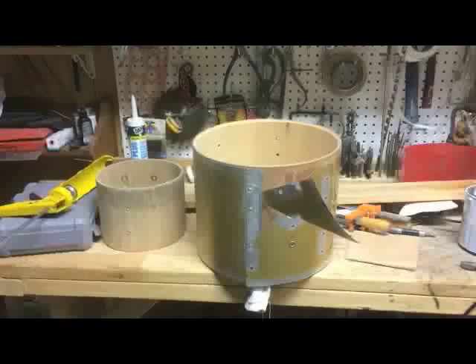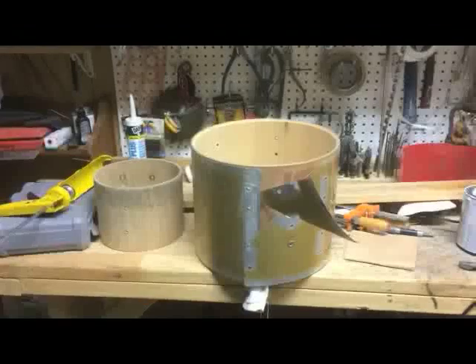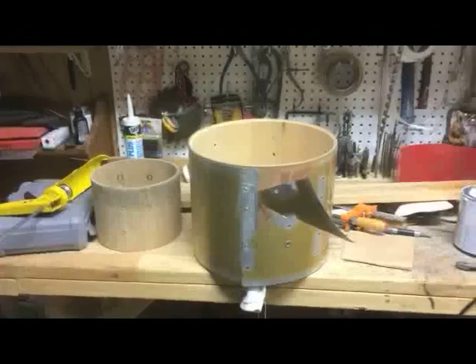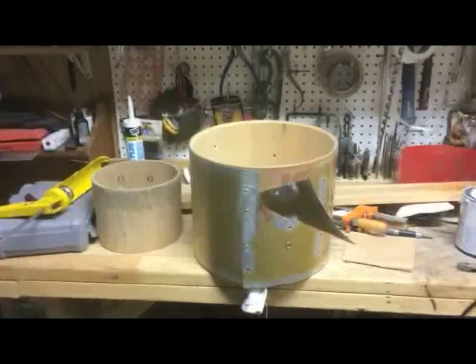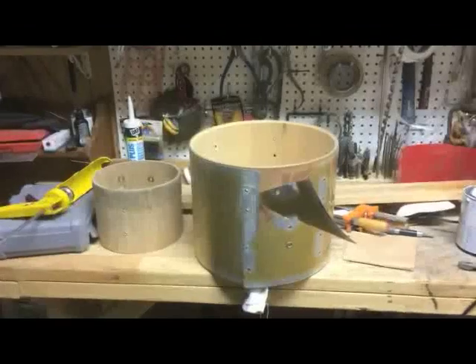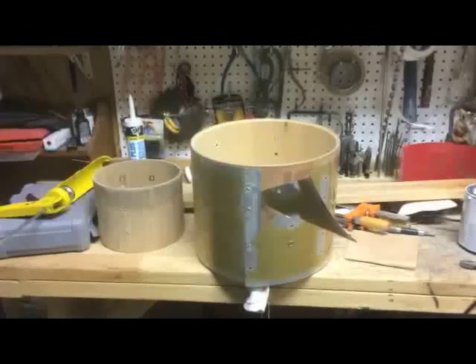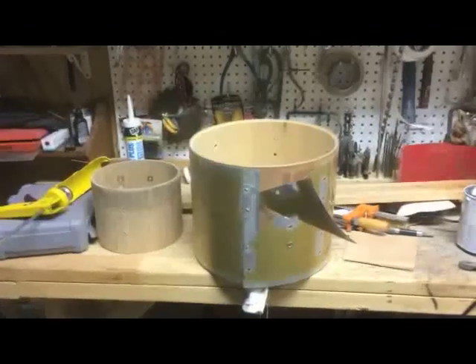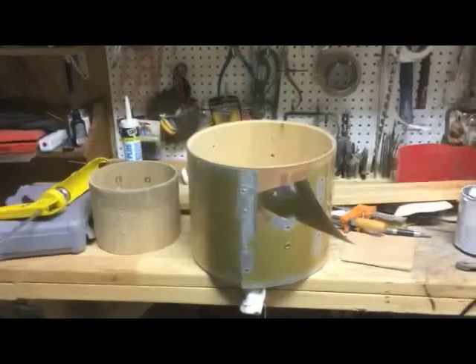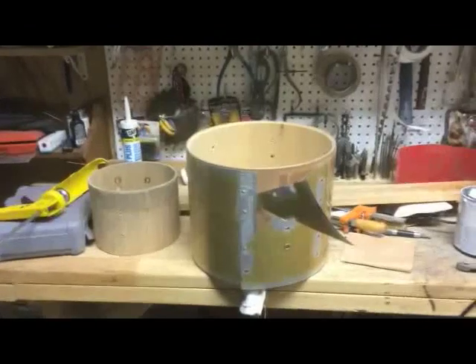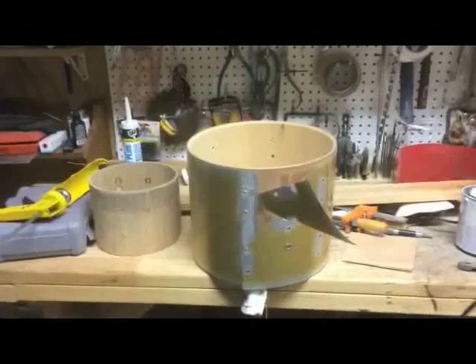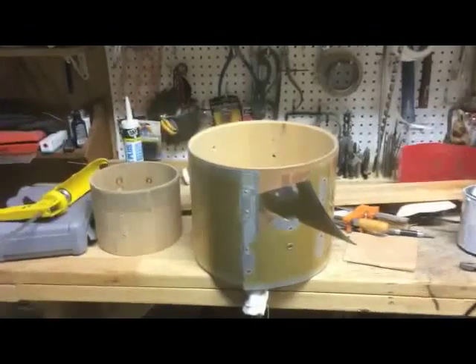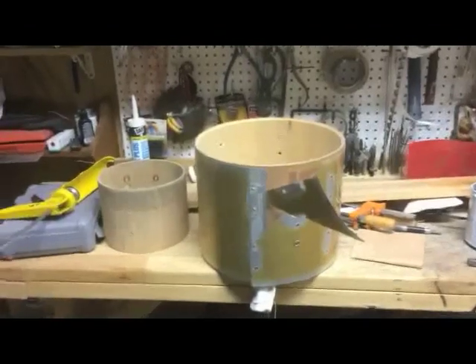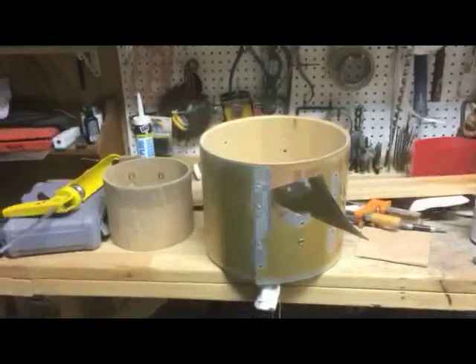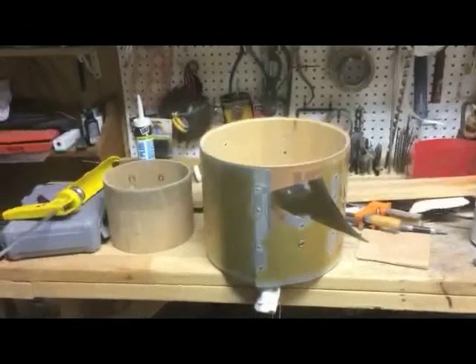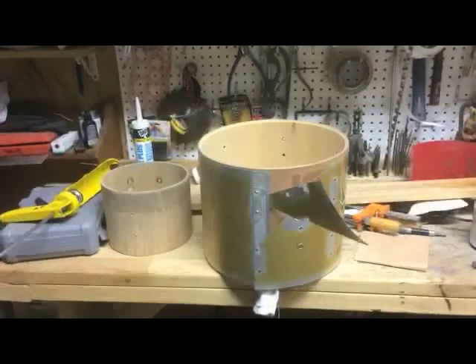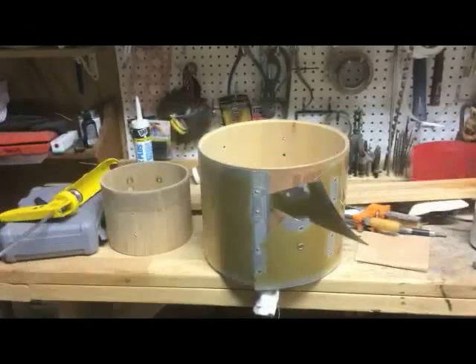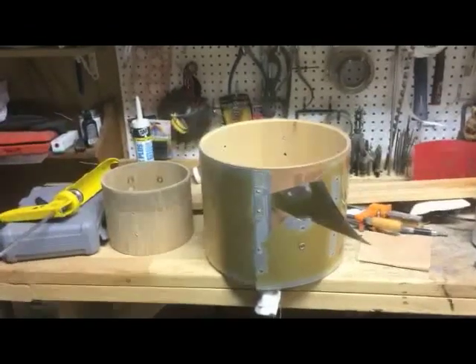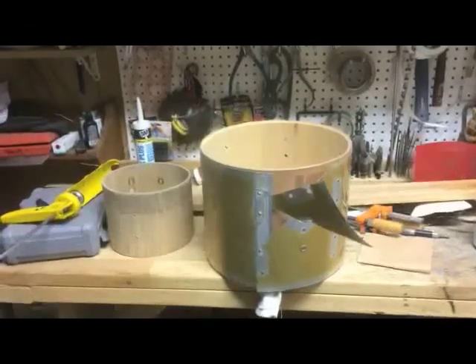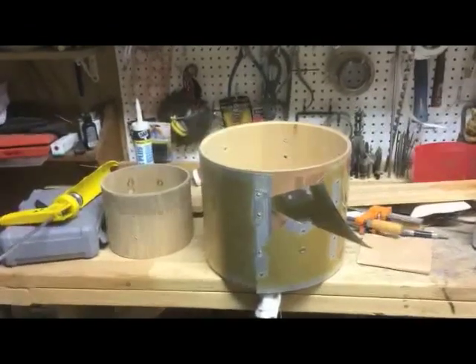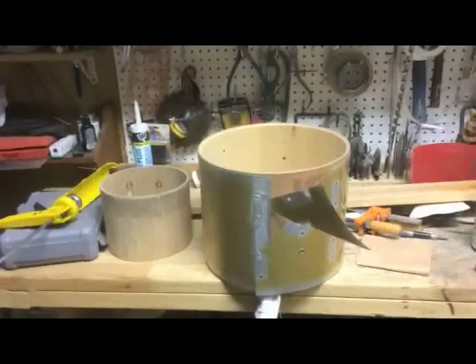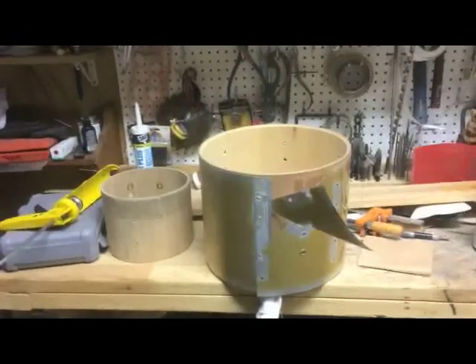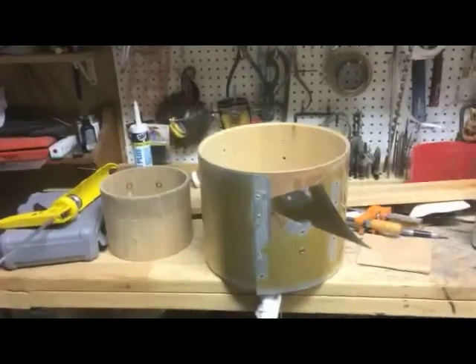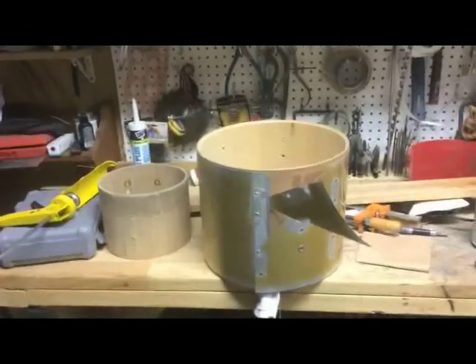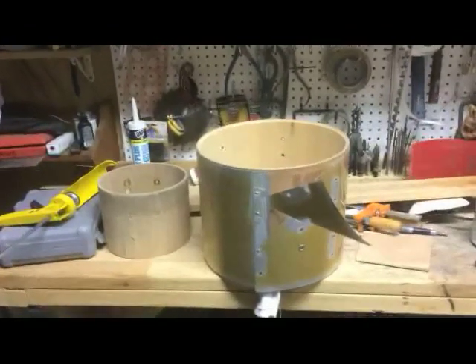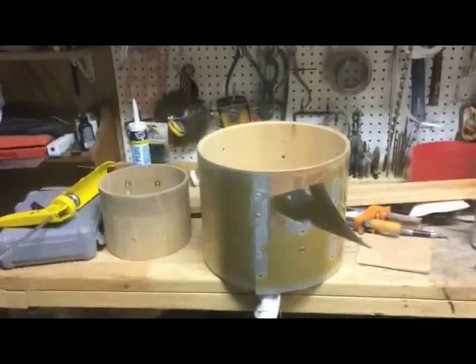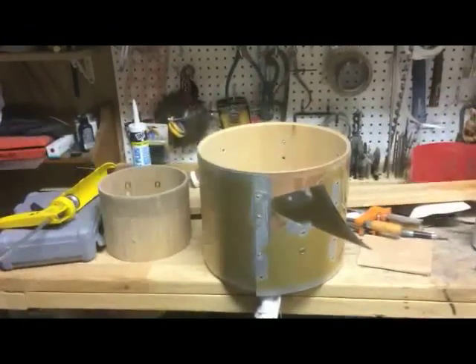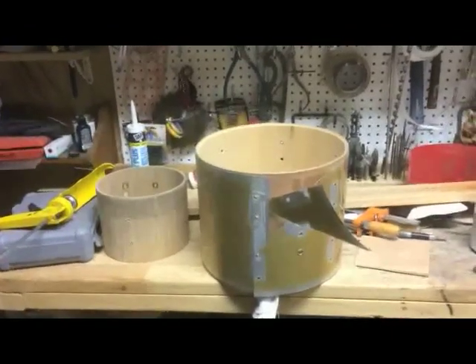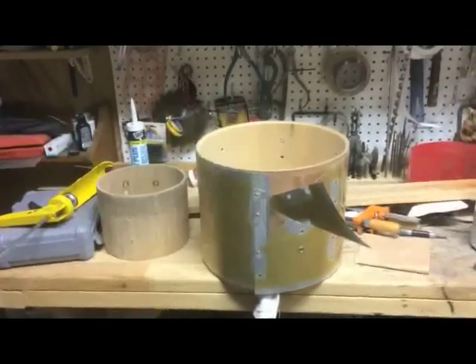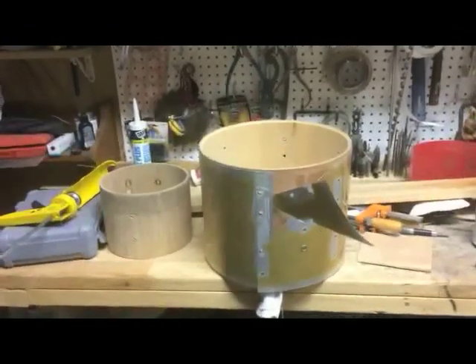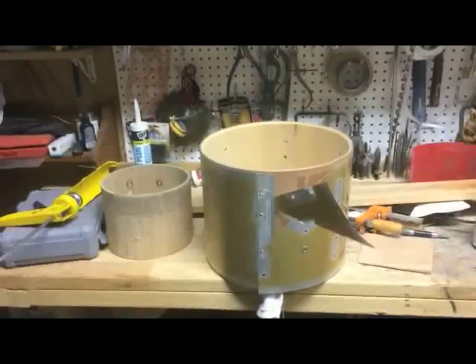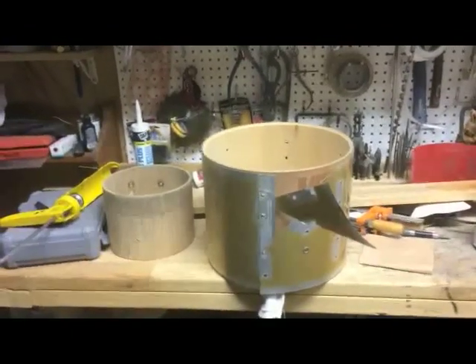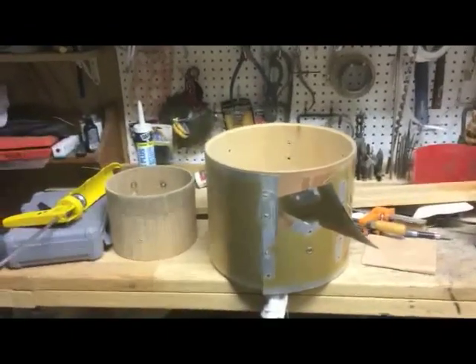Hey guys, today's project is to build some circular wall shelves for my wife for Christmas.